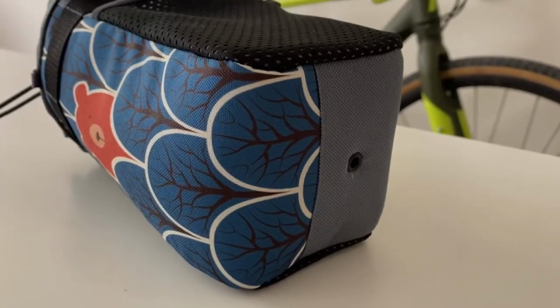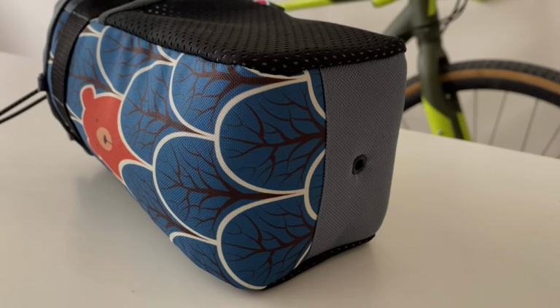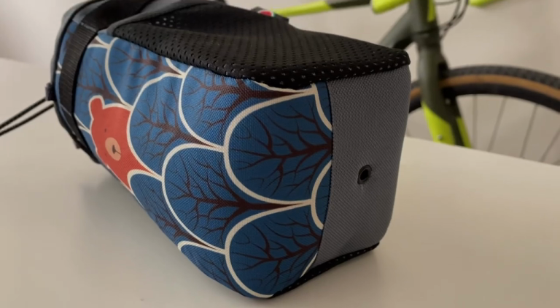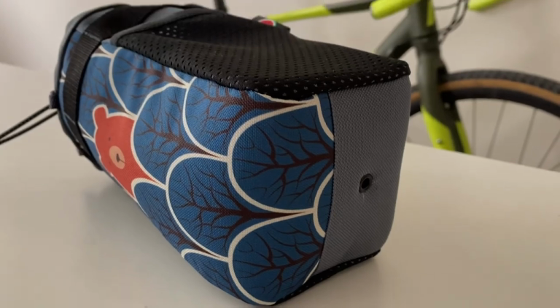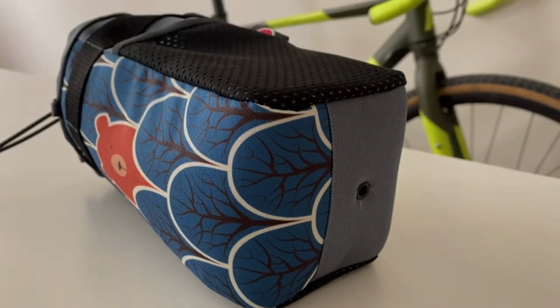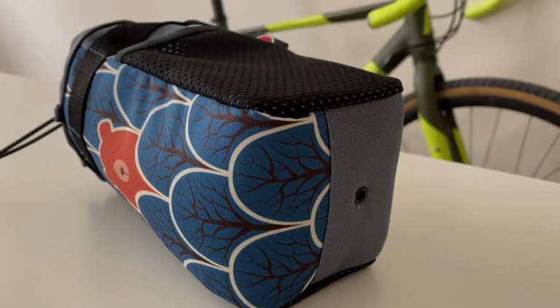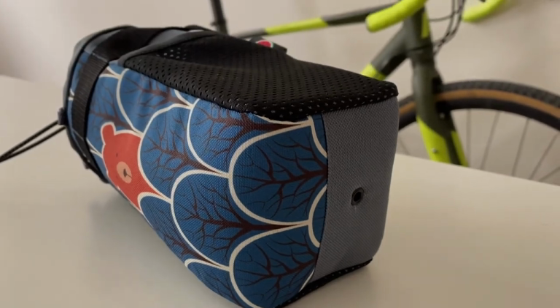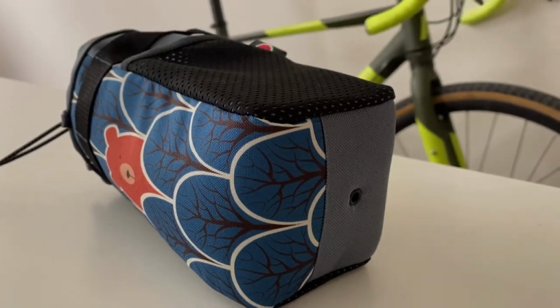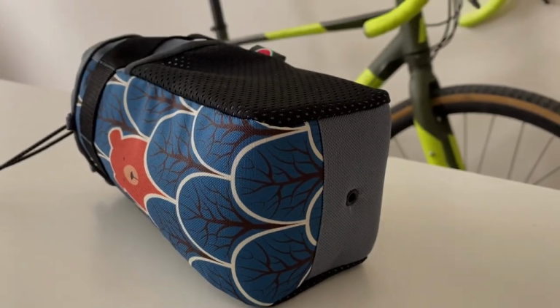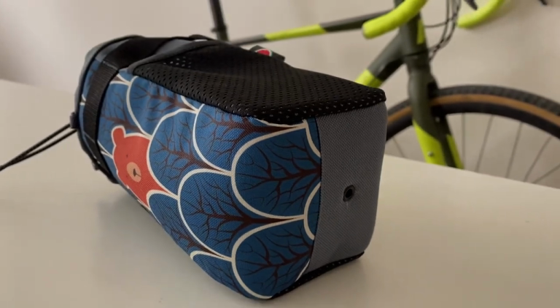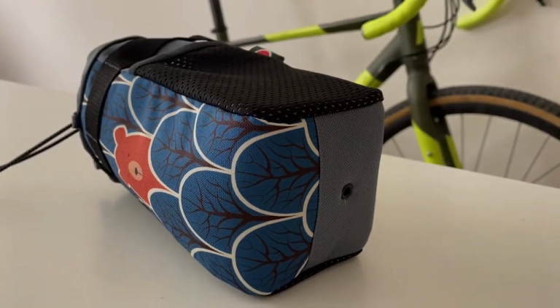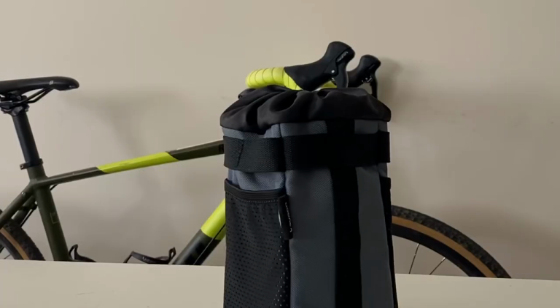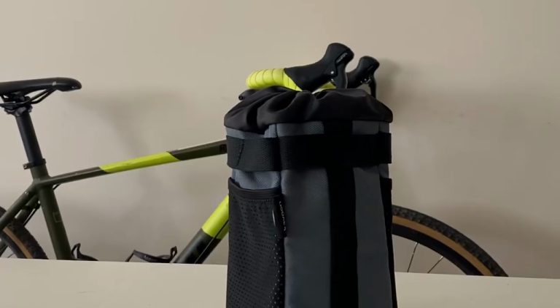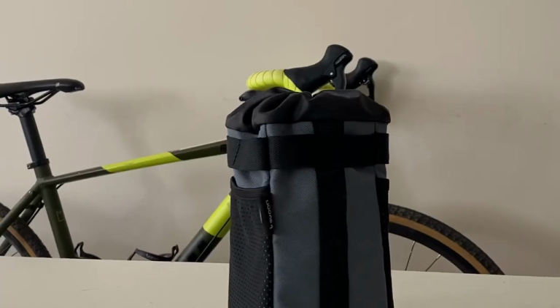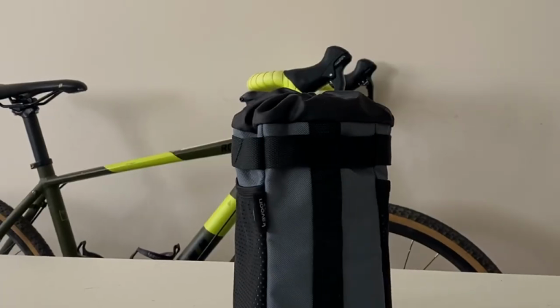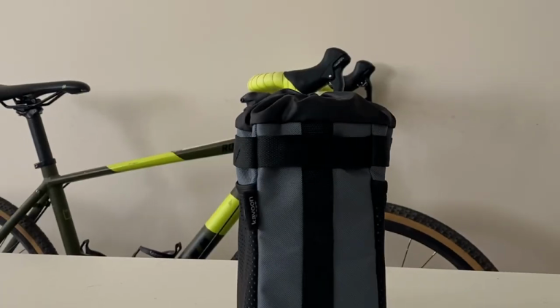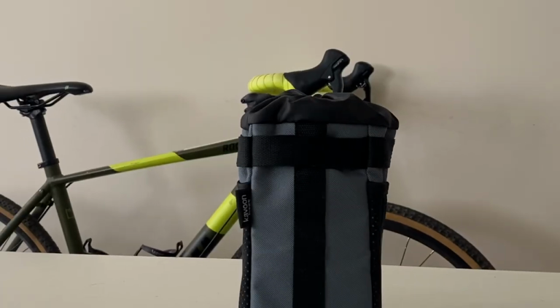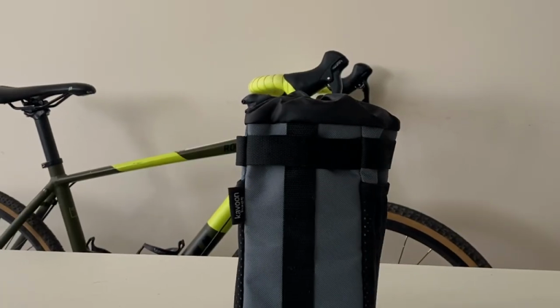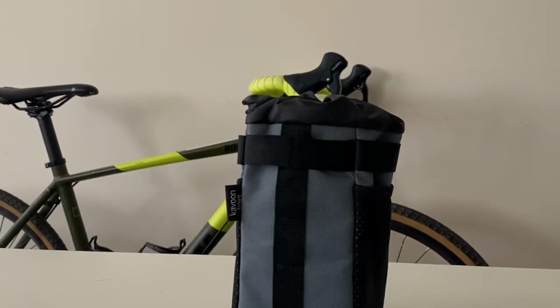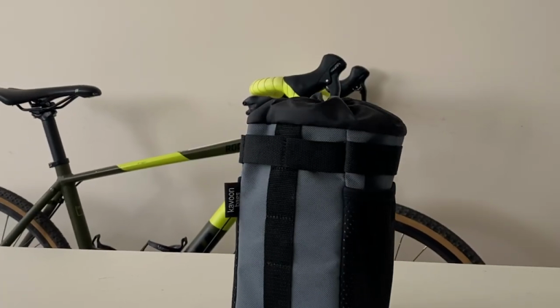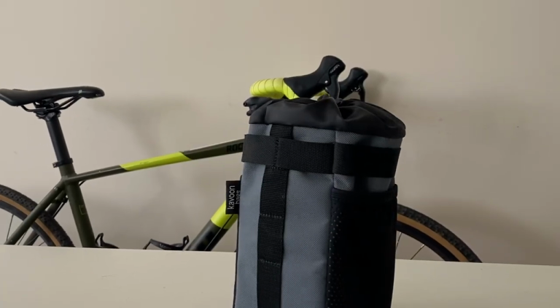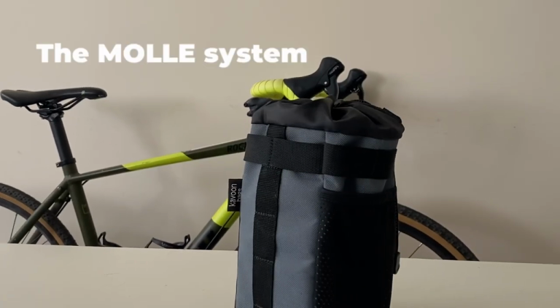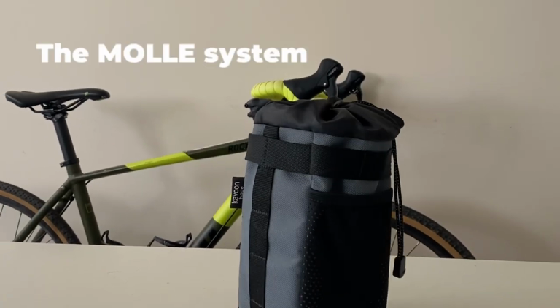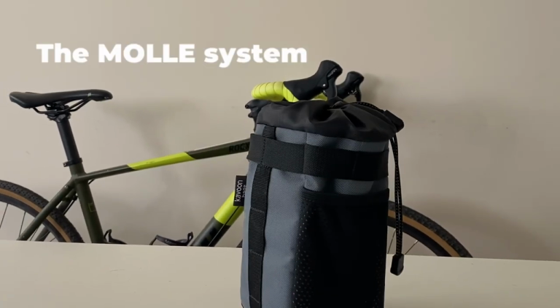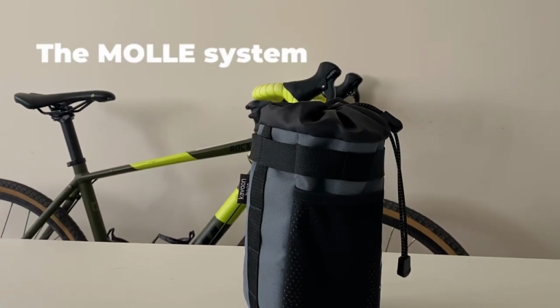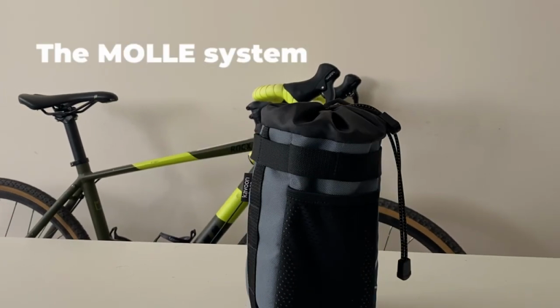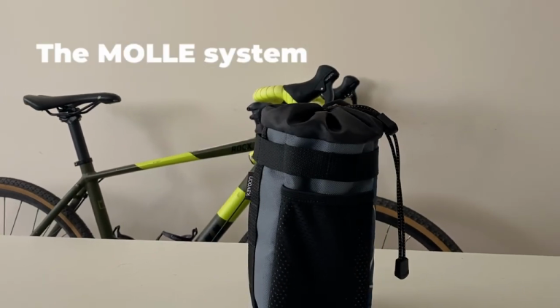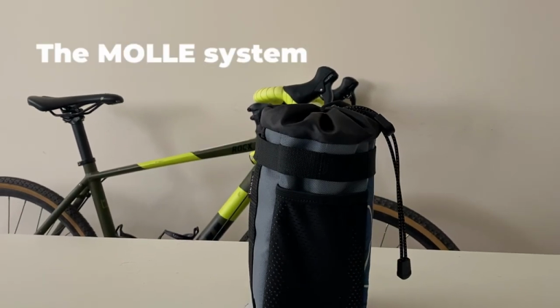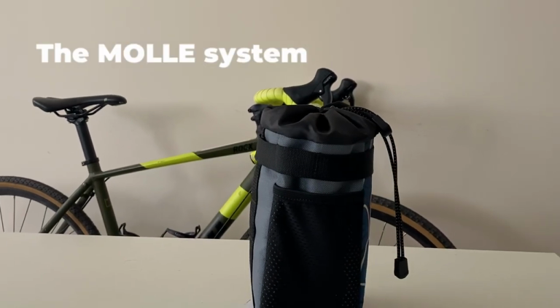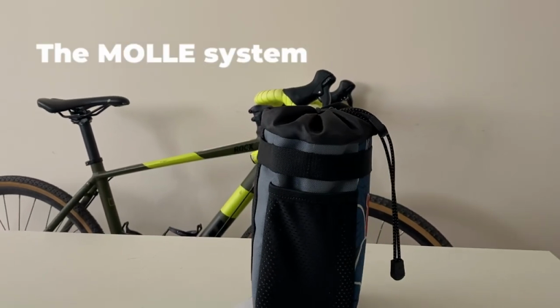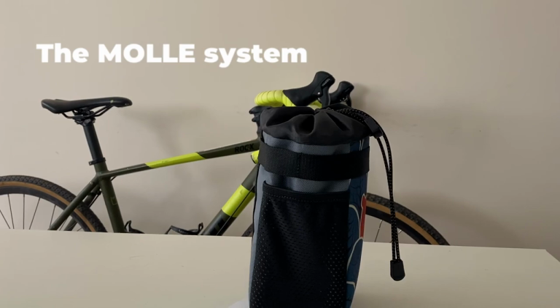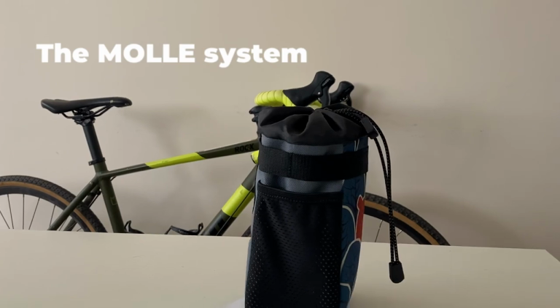All stem bags have a hole for moisture removal. There is a moly system on the bag.